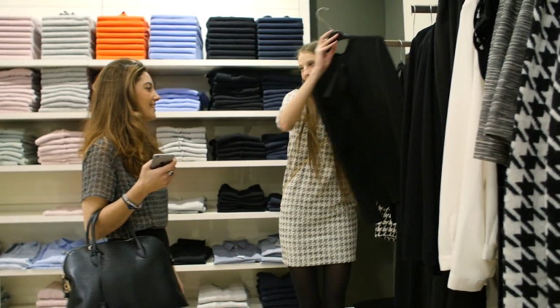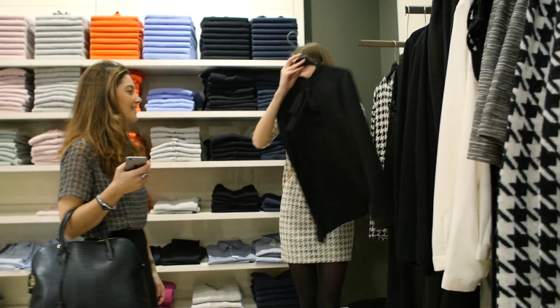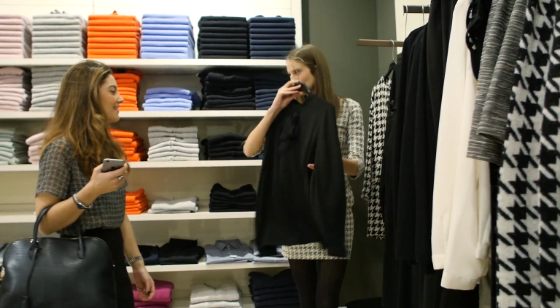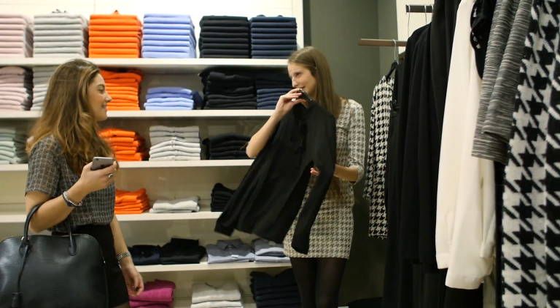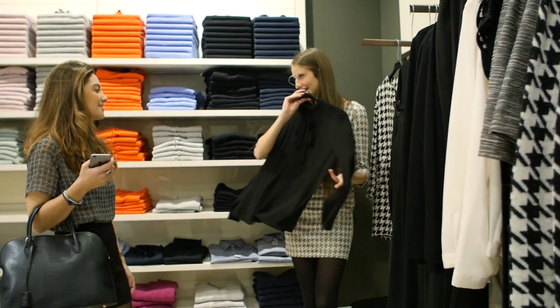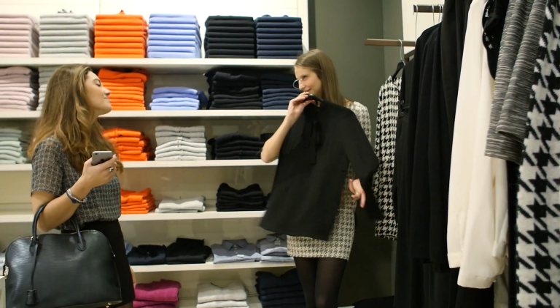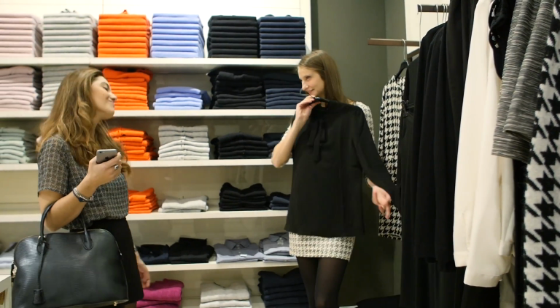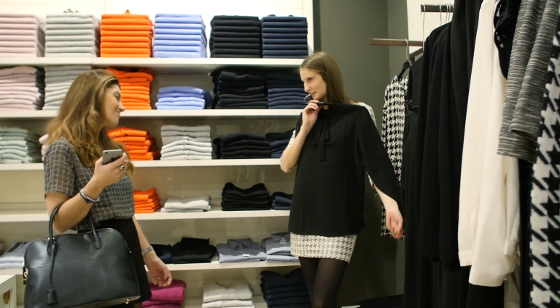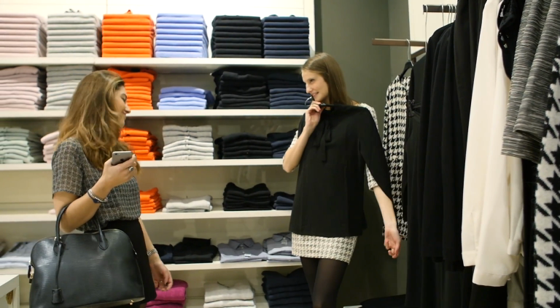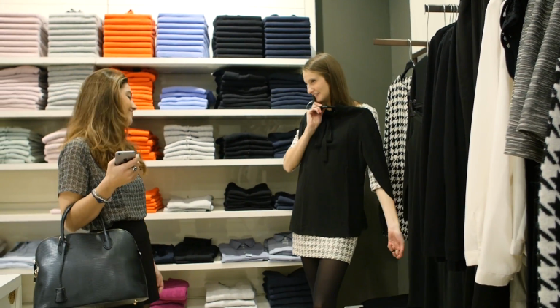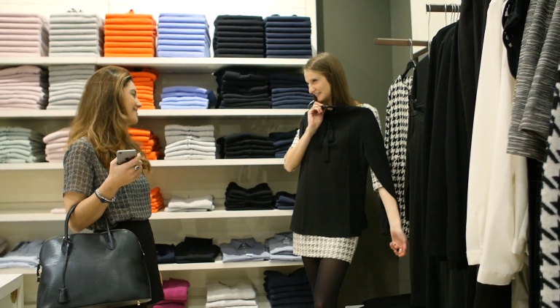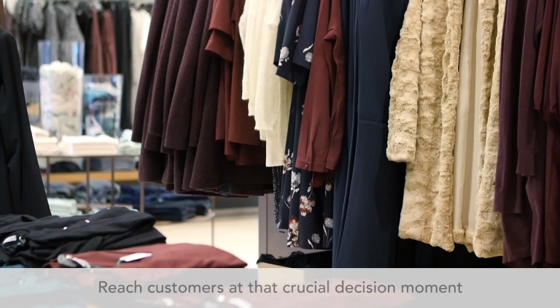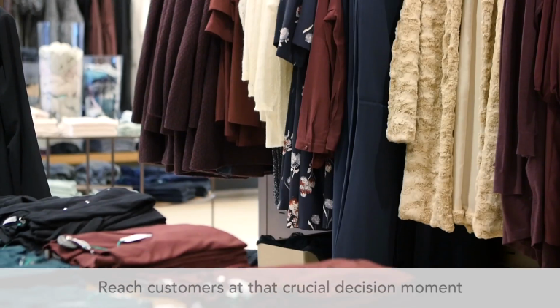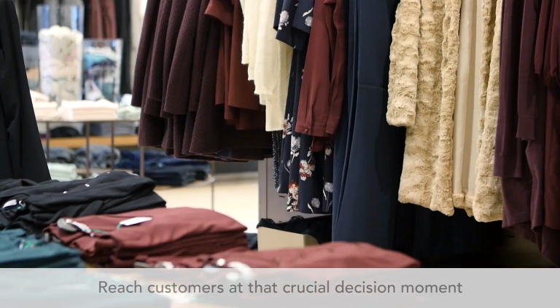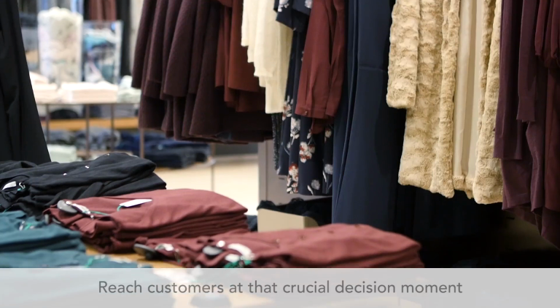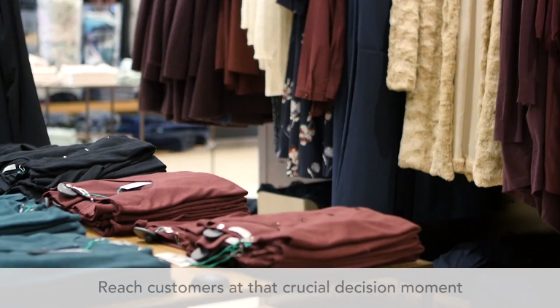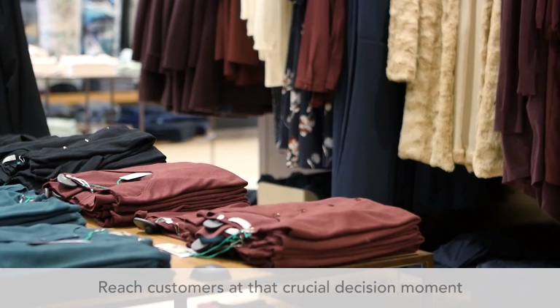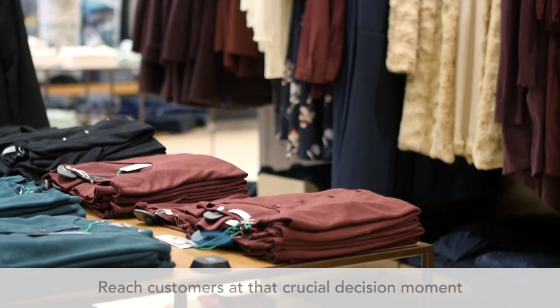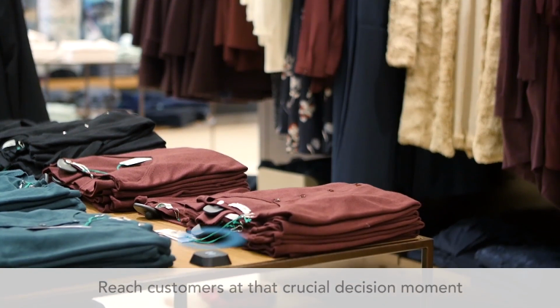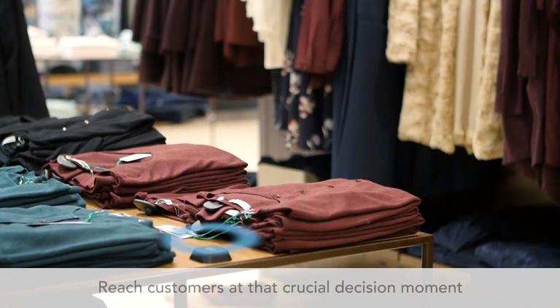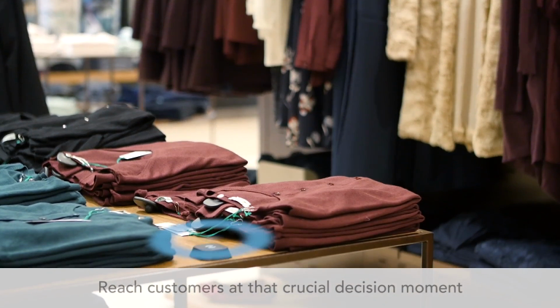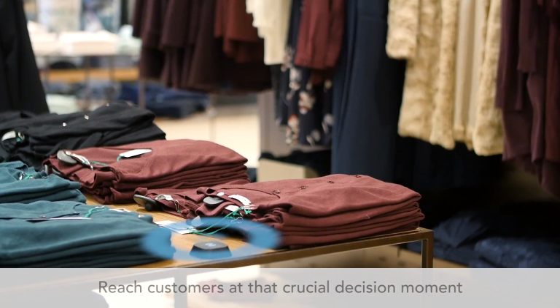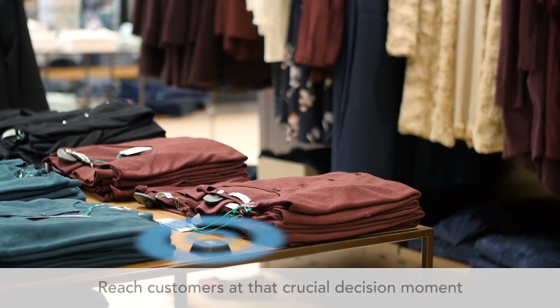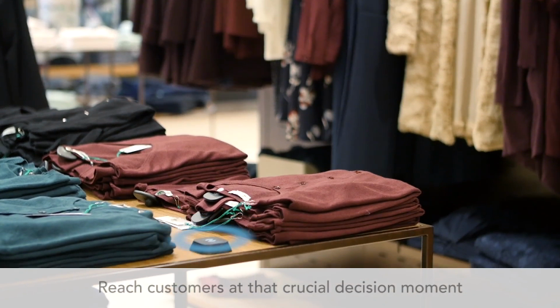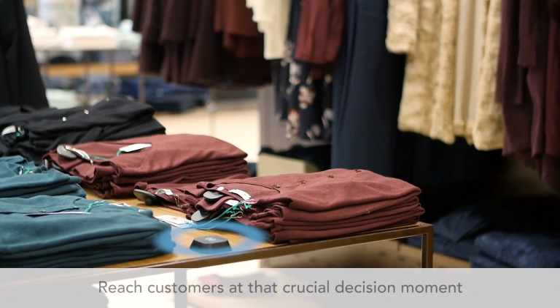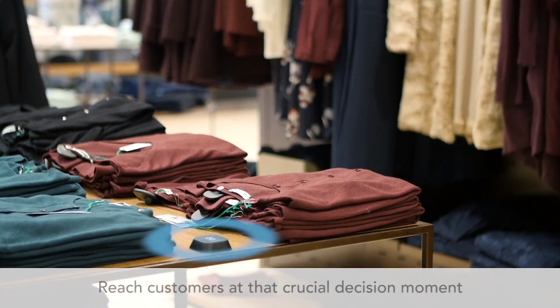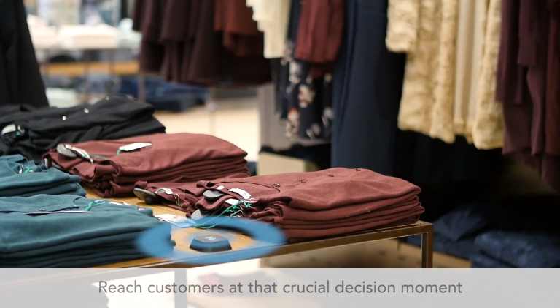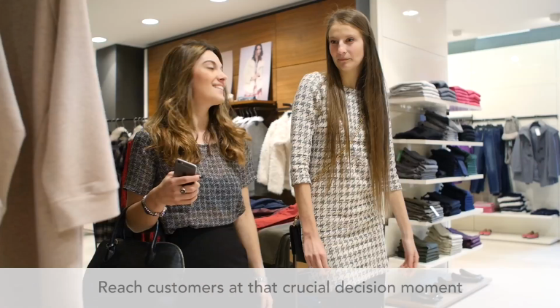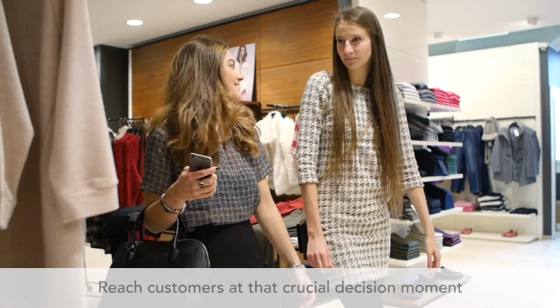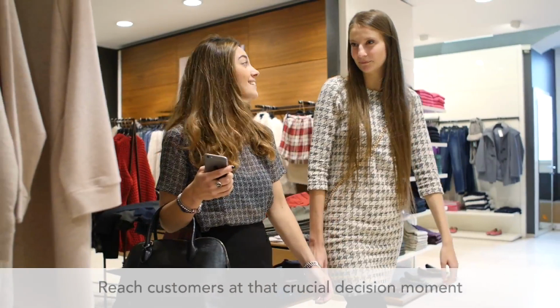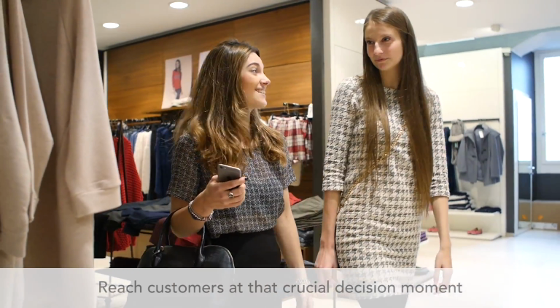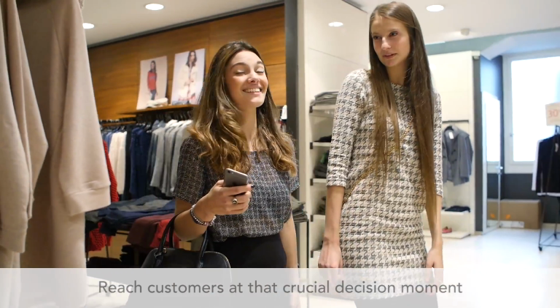SmartBeacons convey the value and philosophy of the brand at the moment in which the customer is potentially more receptive.